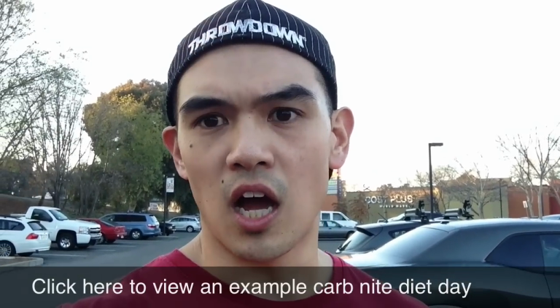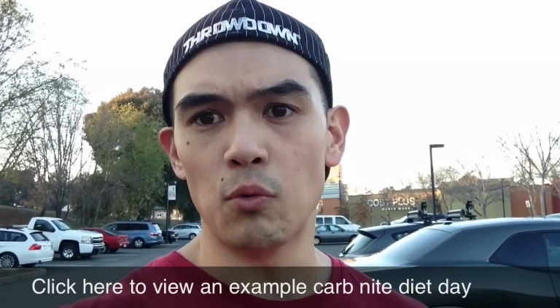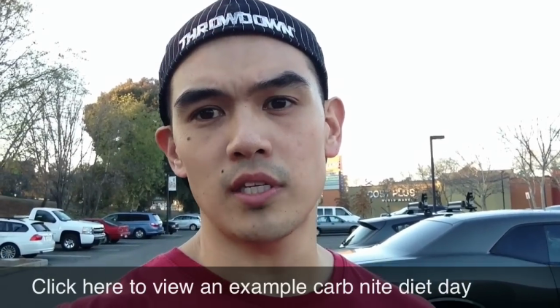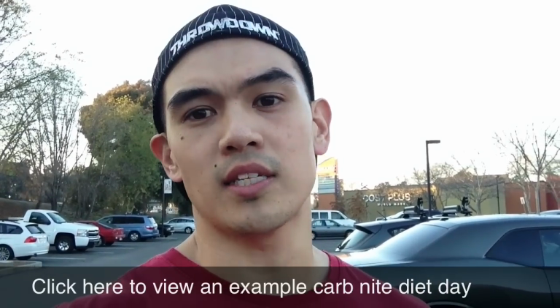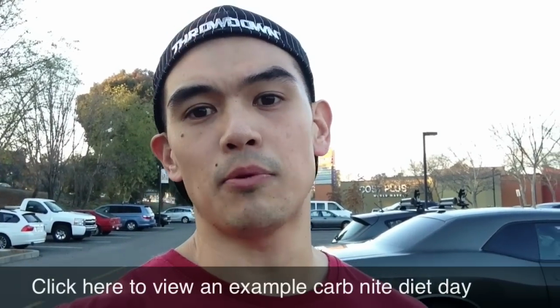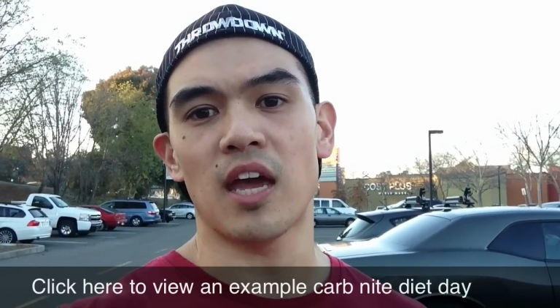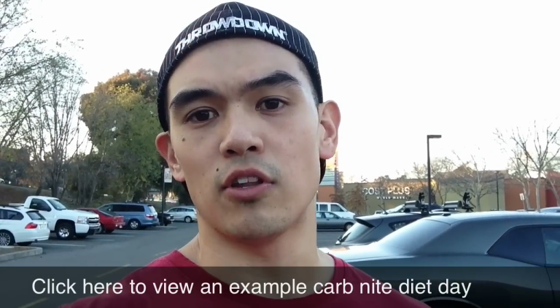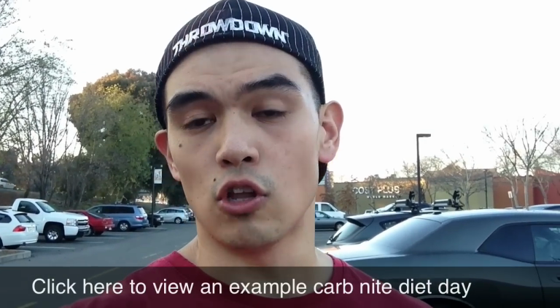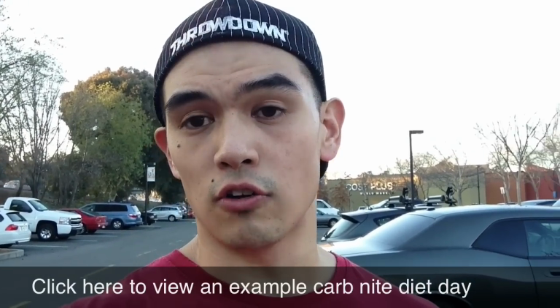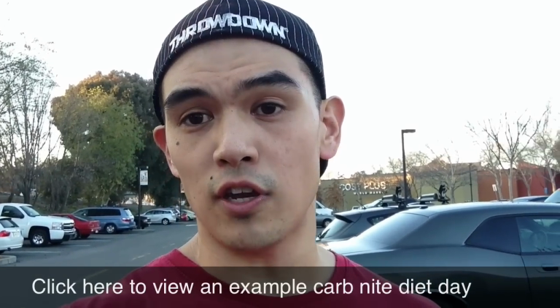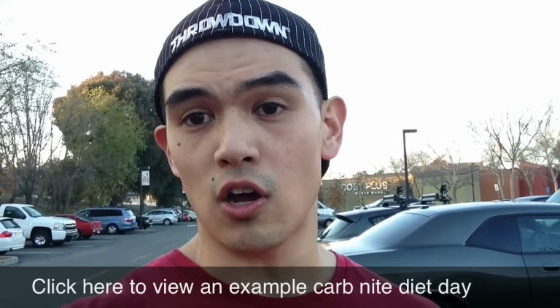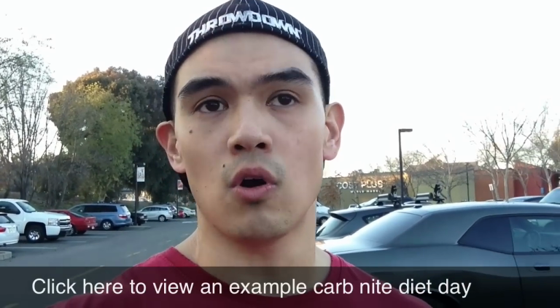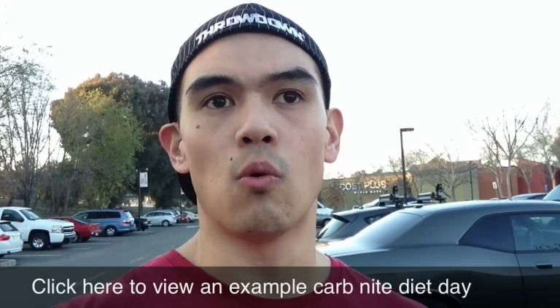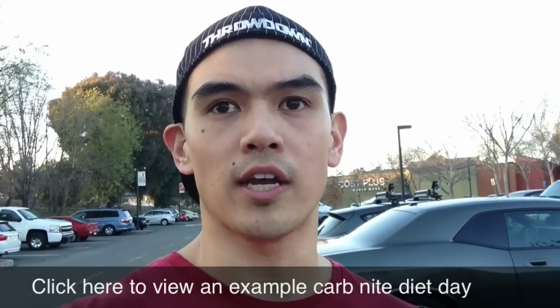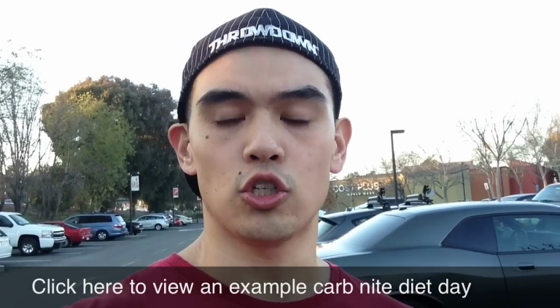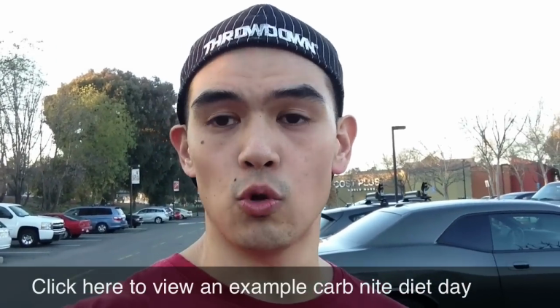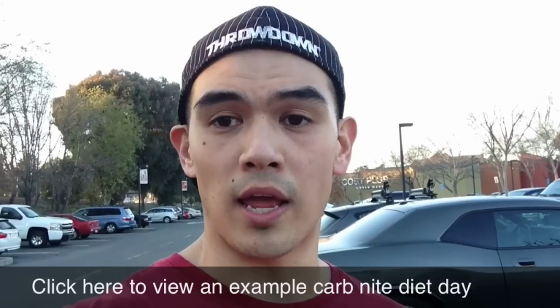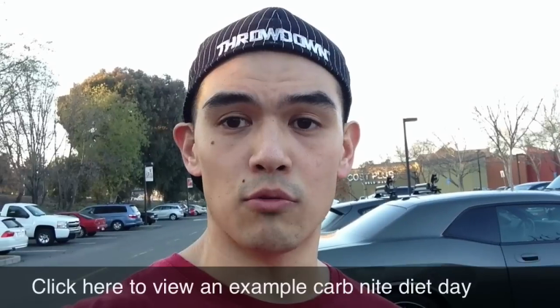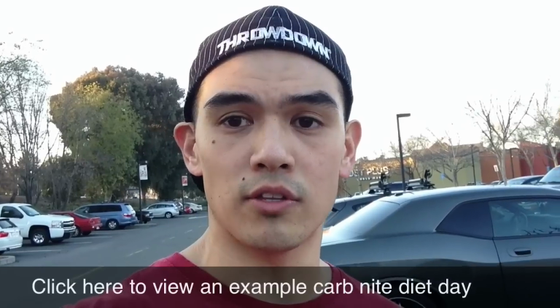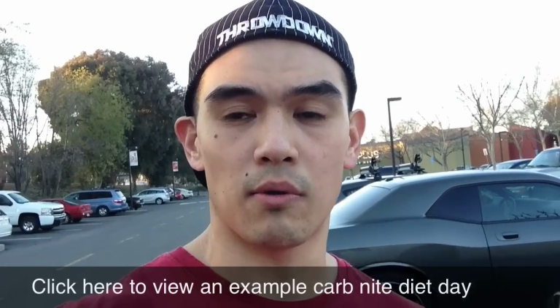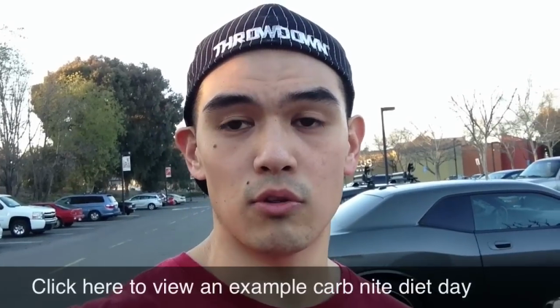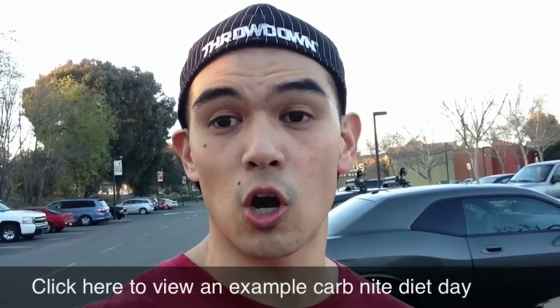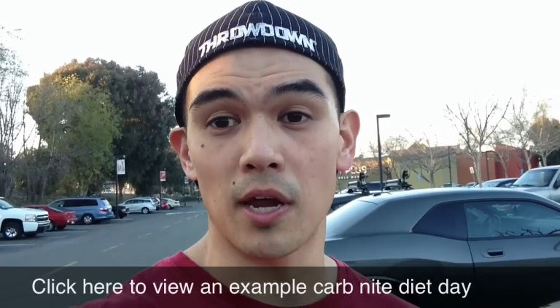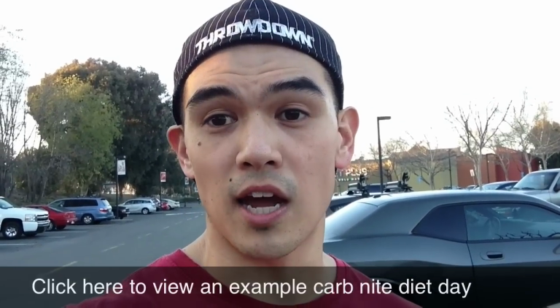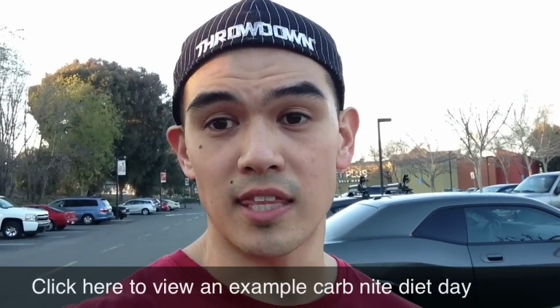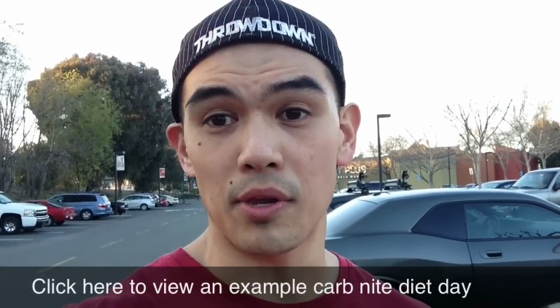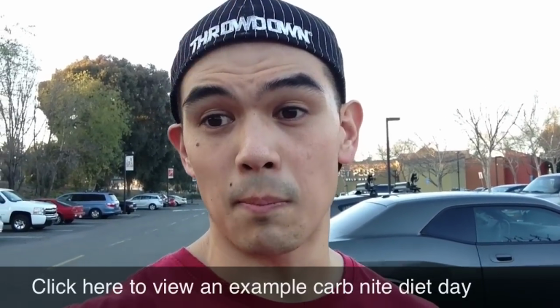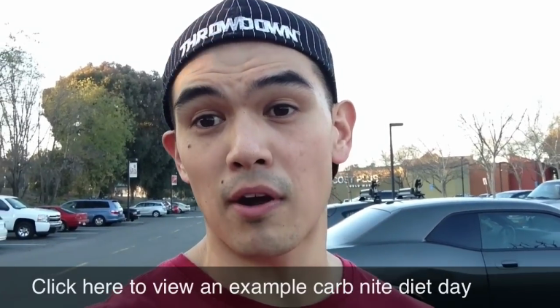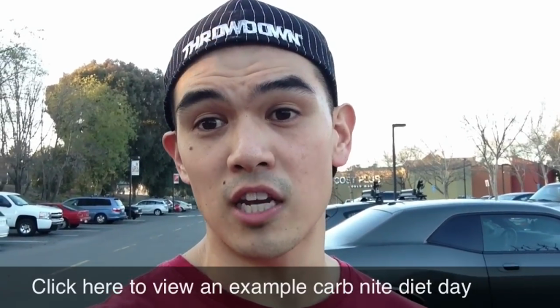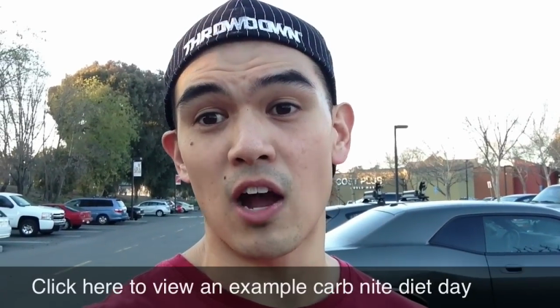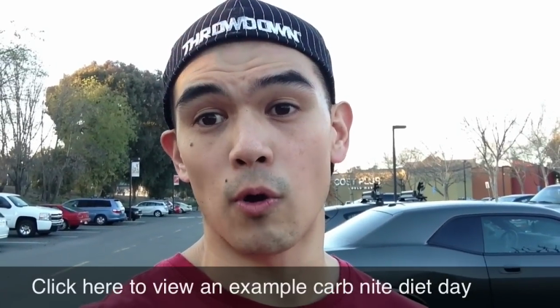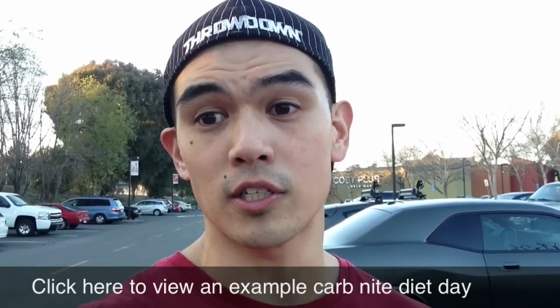If you want to see an example, I have another longer video where I show you what I eat throughout the day when I do the Carb Night Diet, so you get a better idea of how it works.